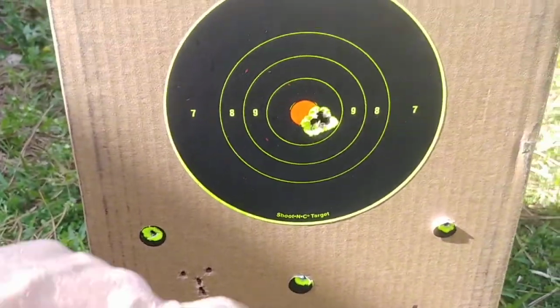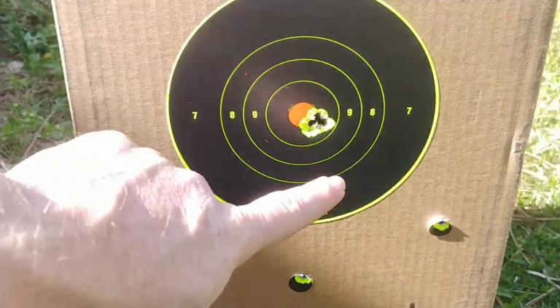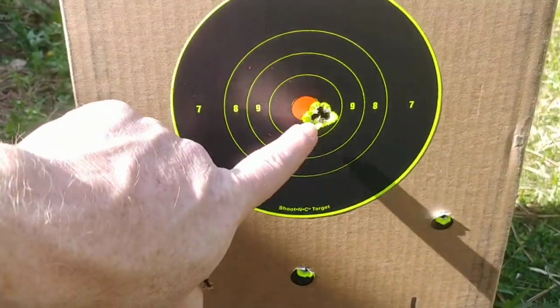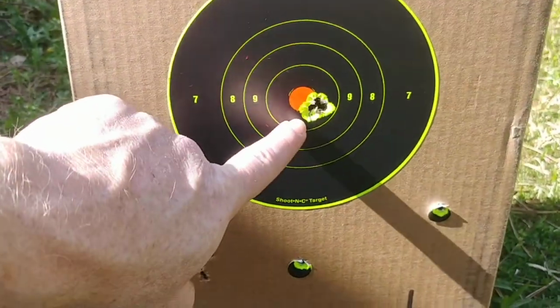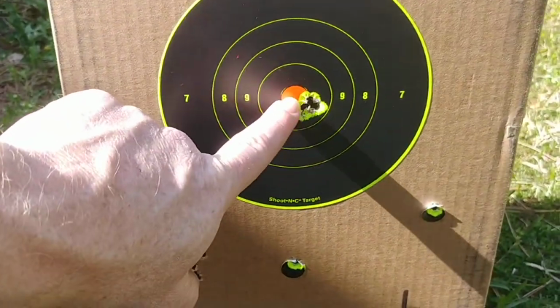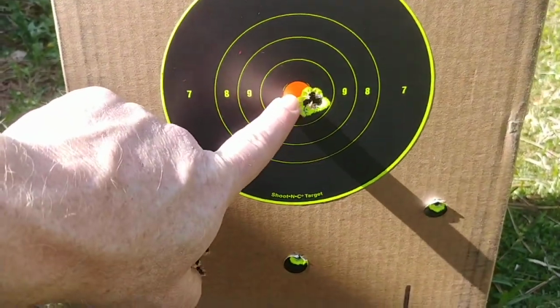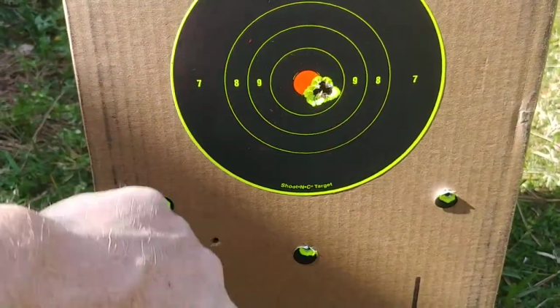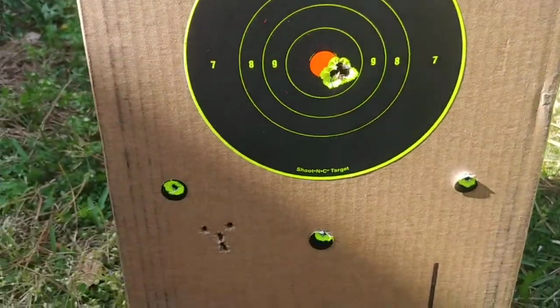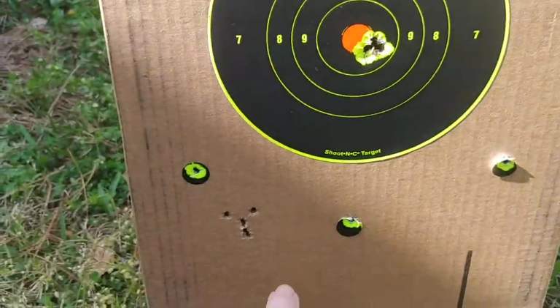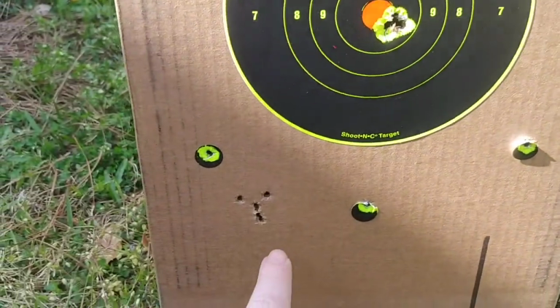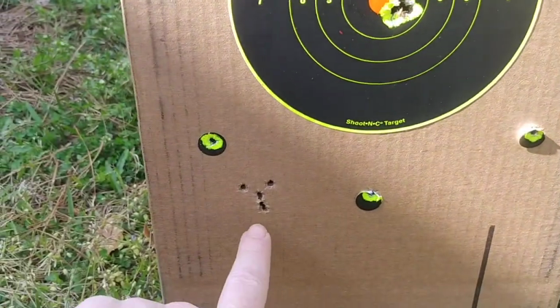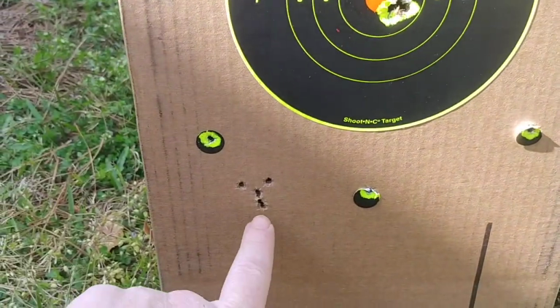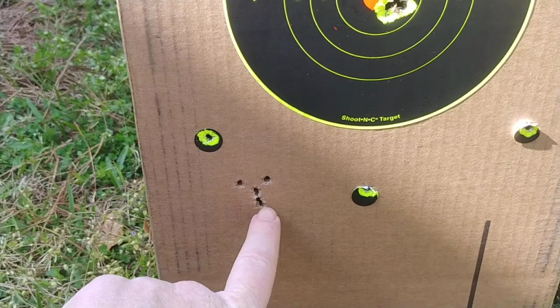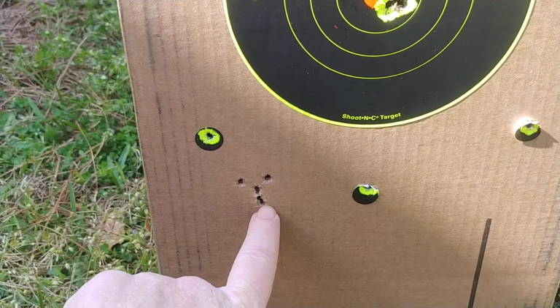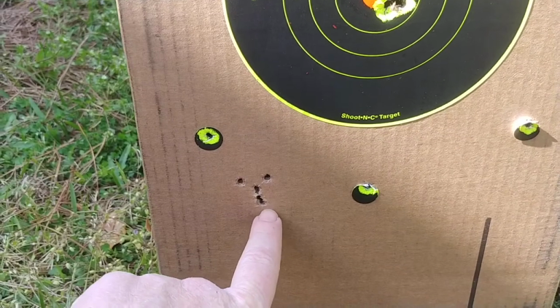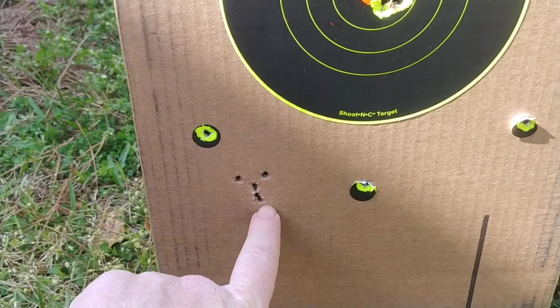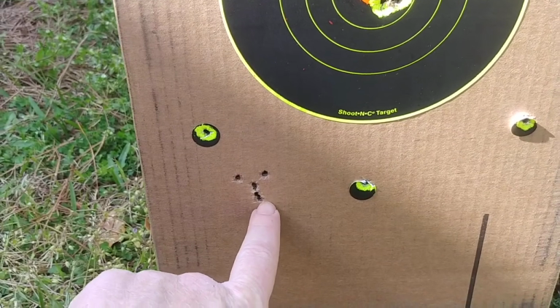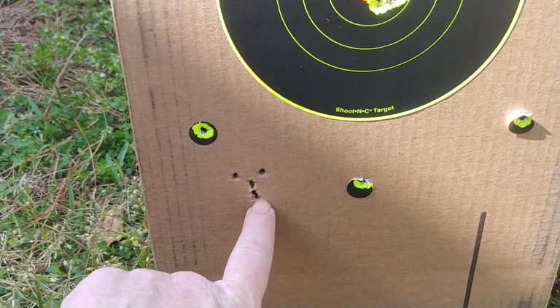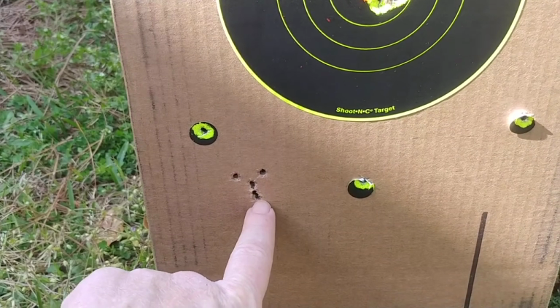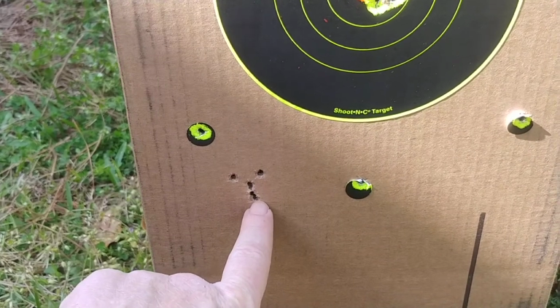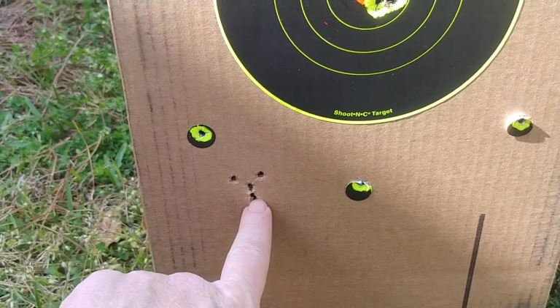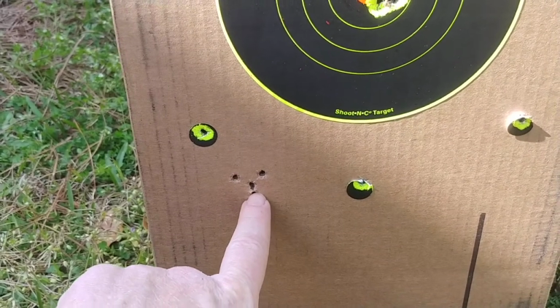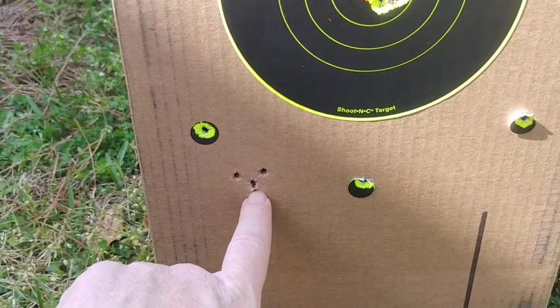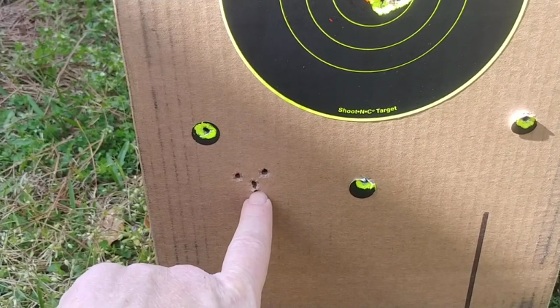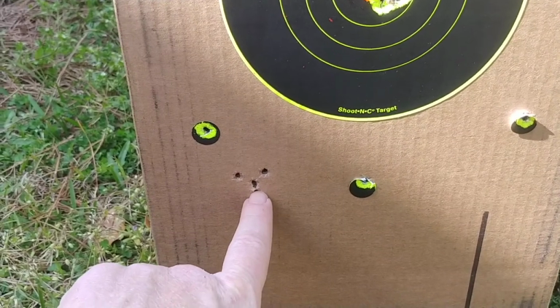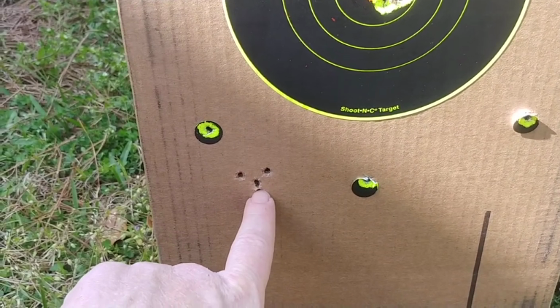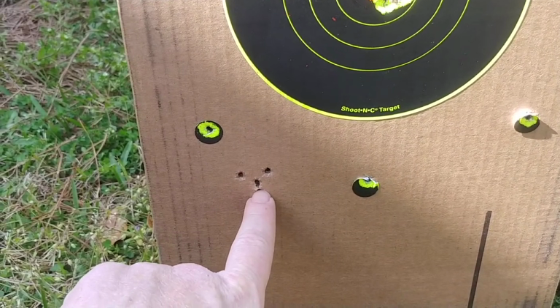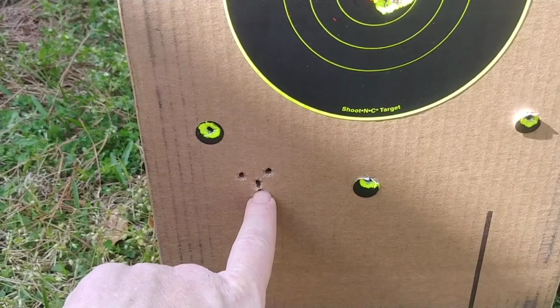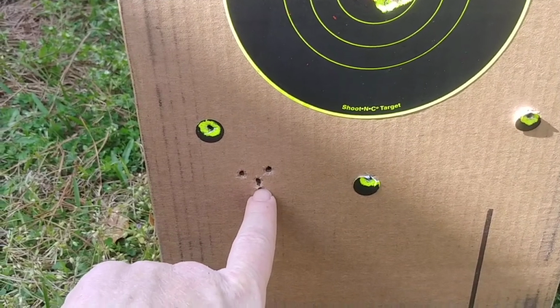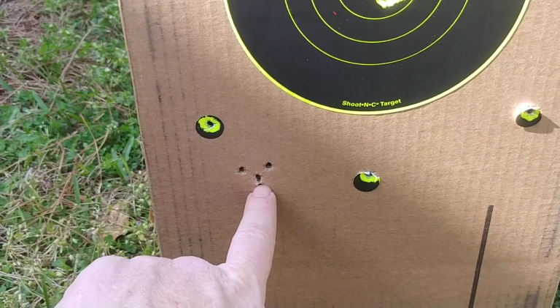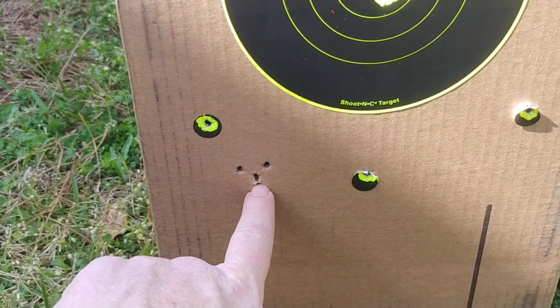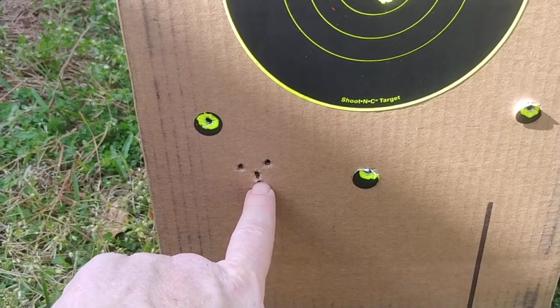I was using this as my aim point. First shot hit here. Second shot hit right there. So I was like, okay.